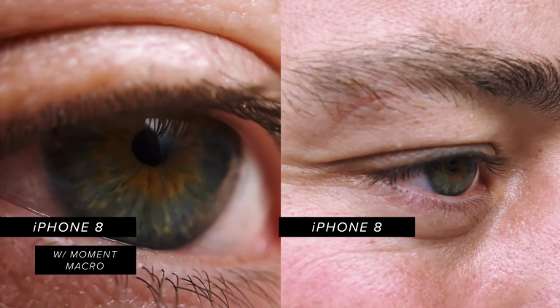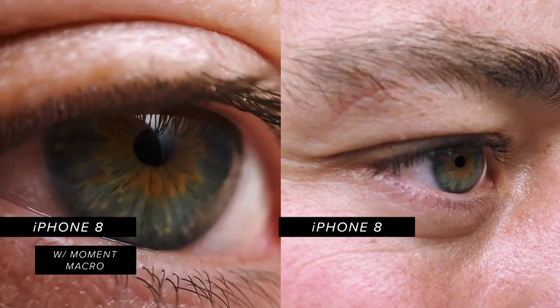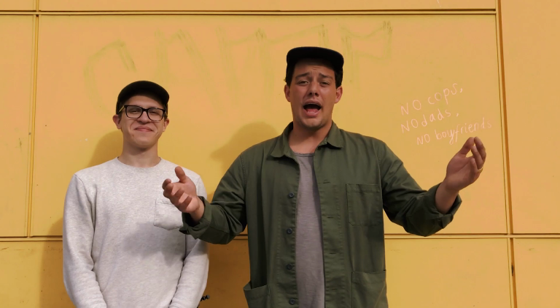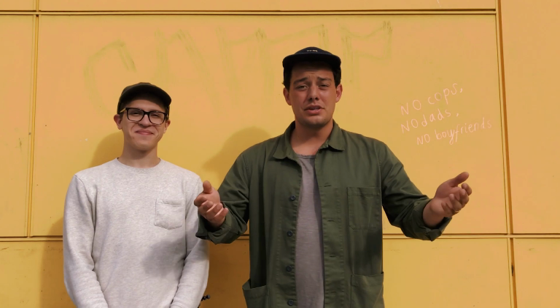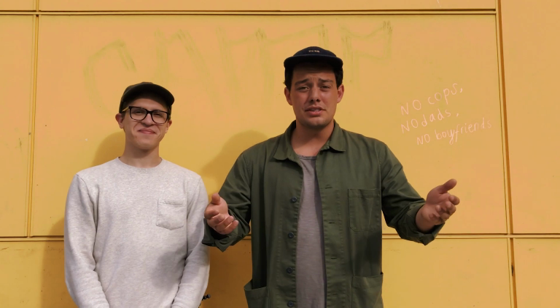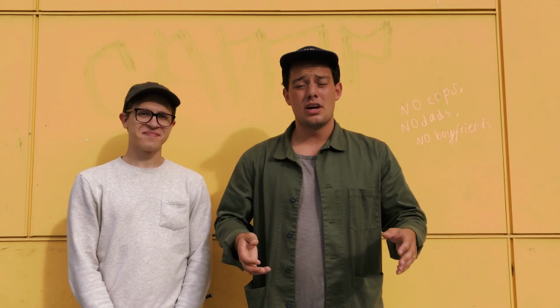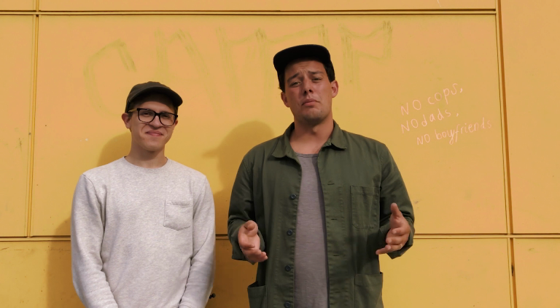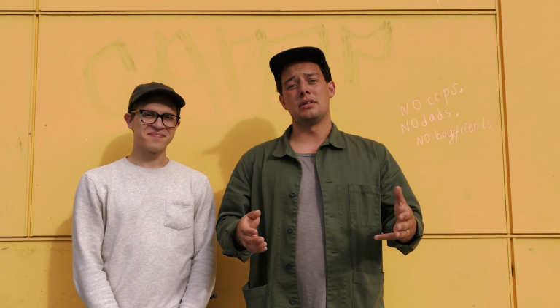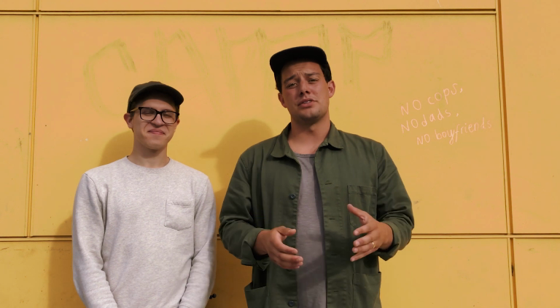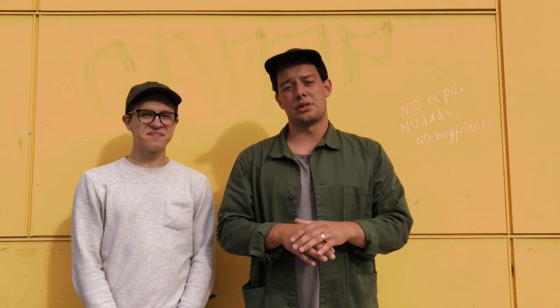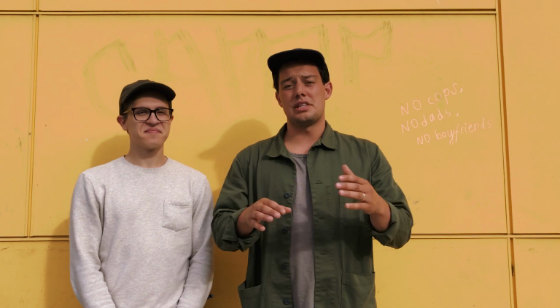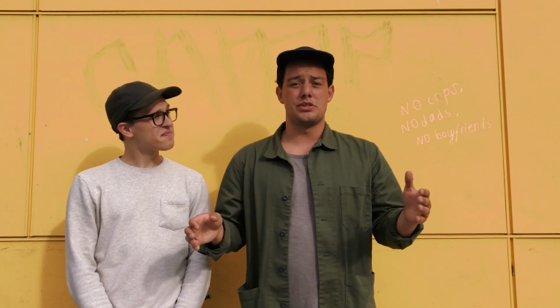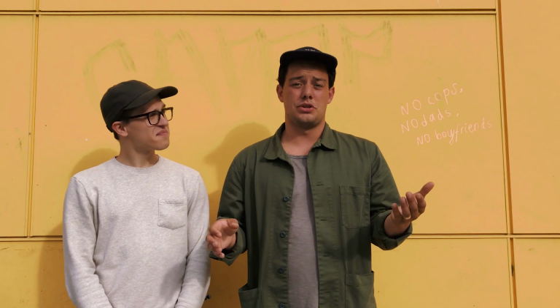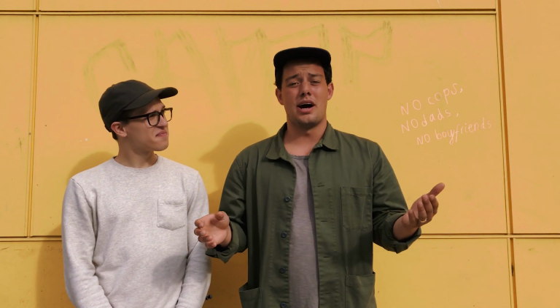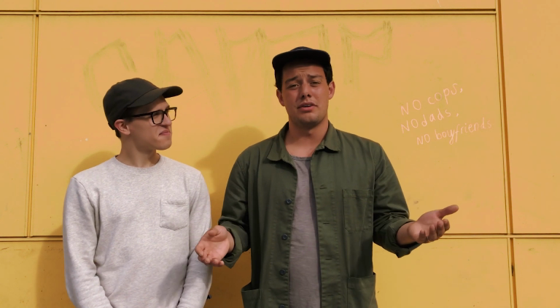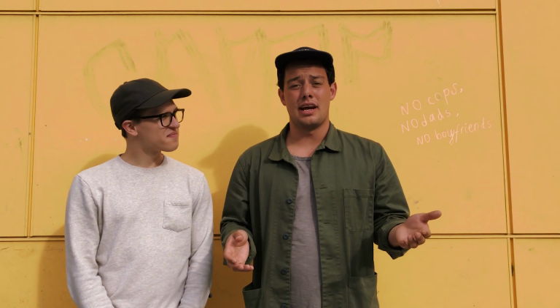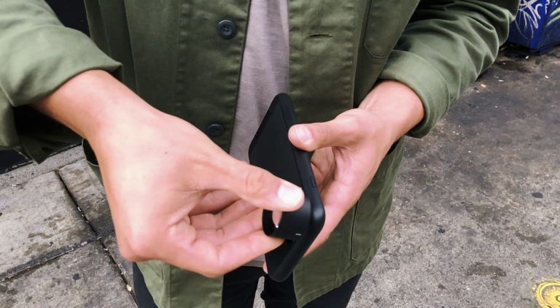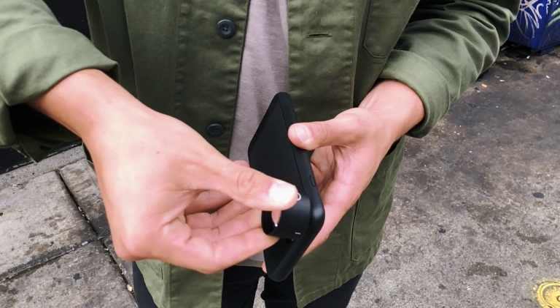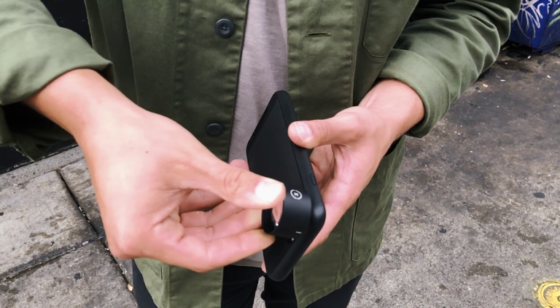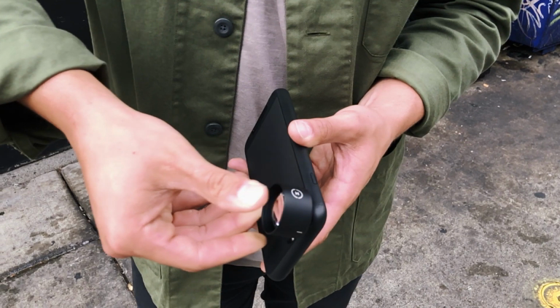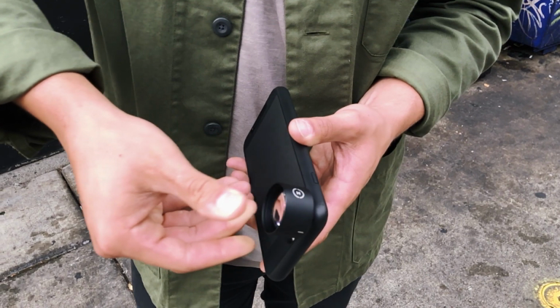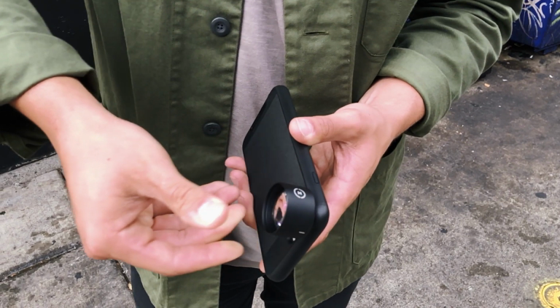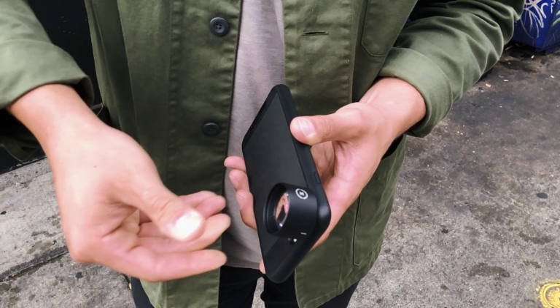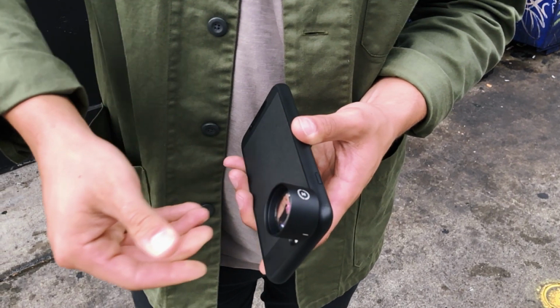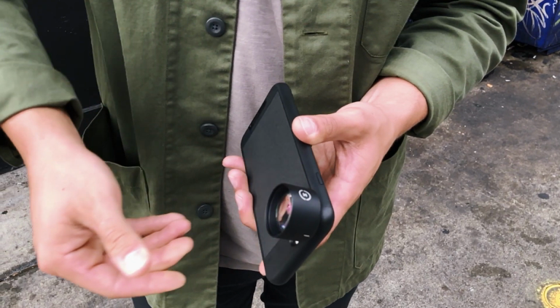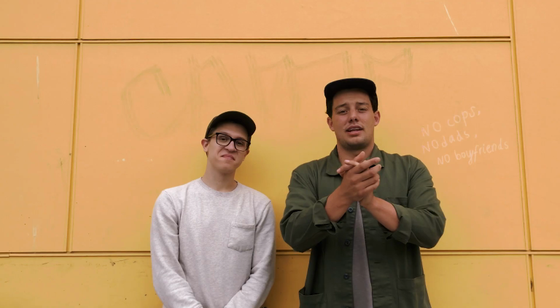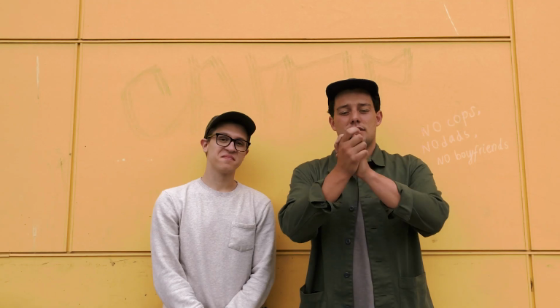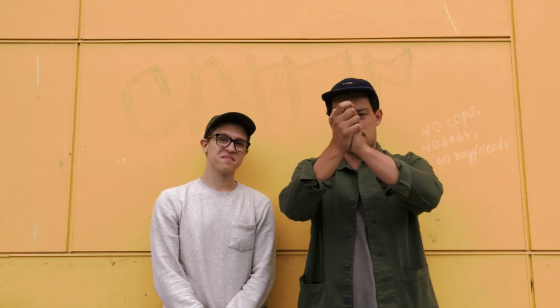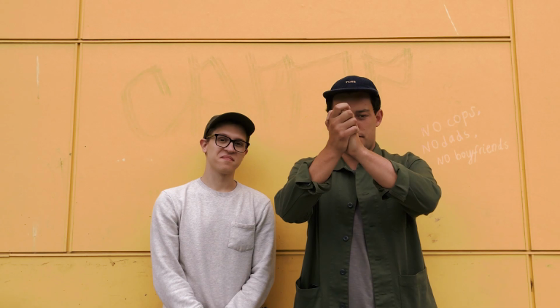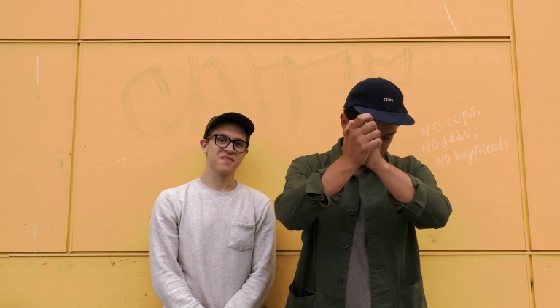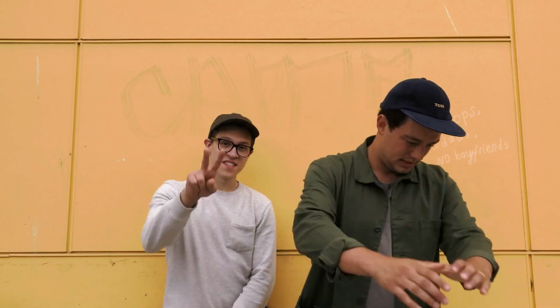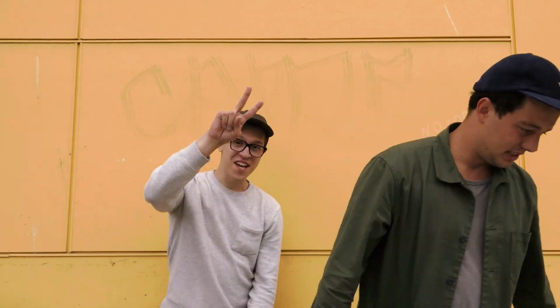As you can see, our Moment lenses work seamlessly with the new iPhone 8 and iPhone 8 Plus devices. Thanks for watching and until next time, see ya!